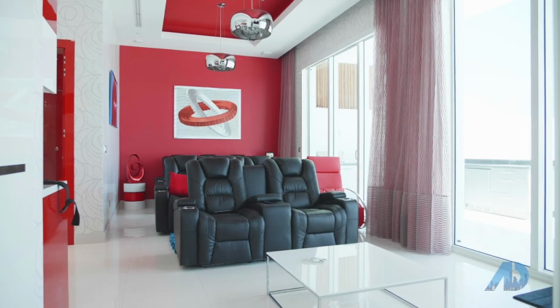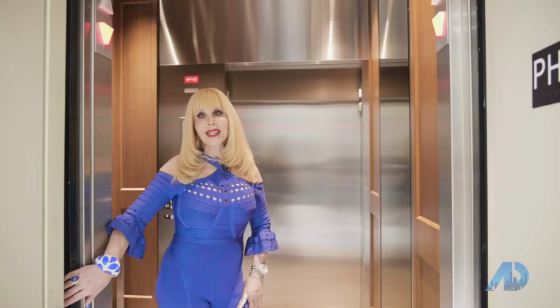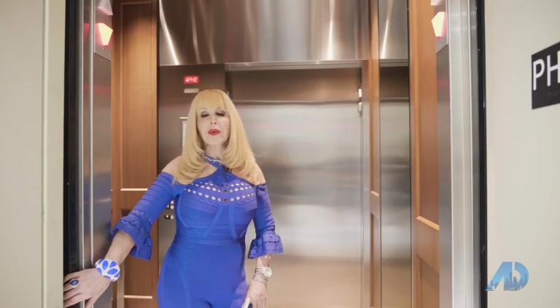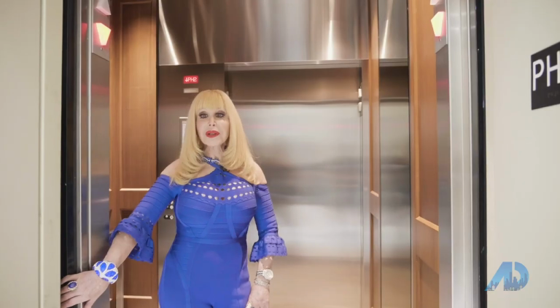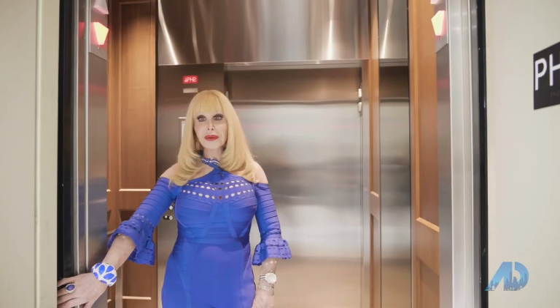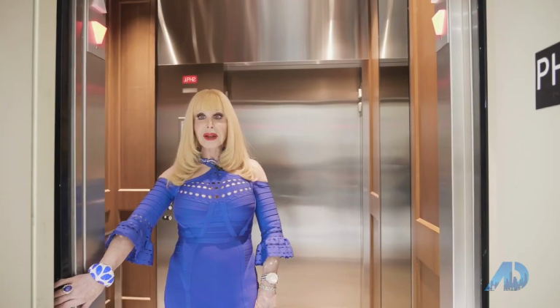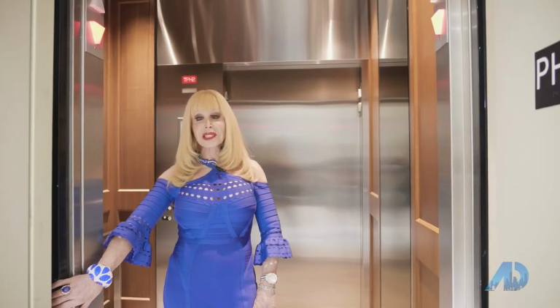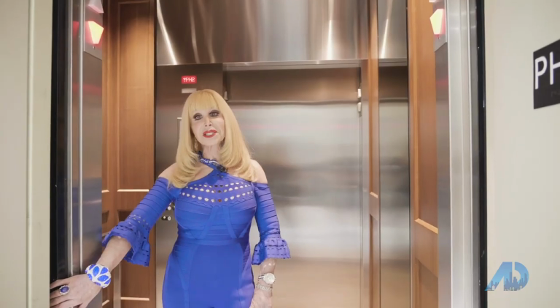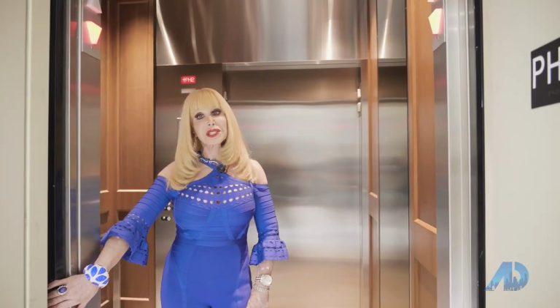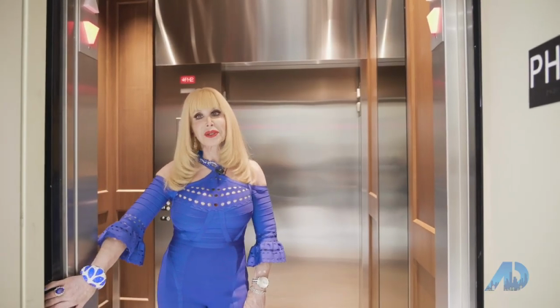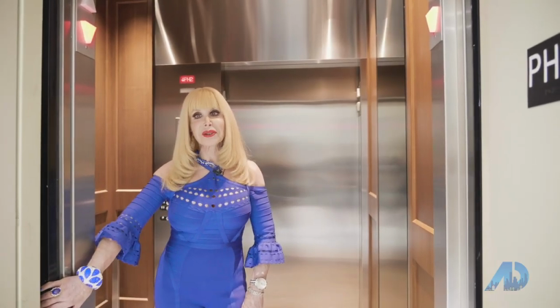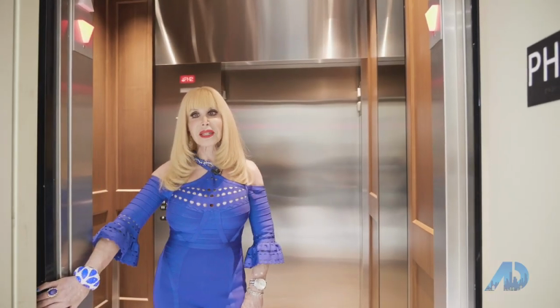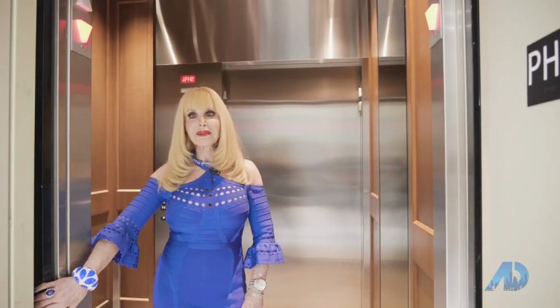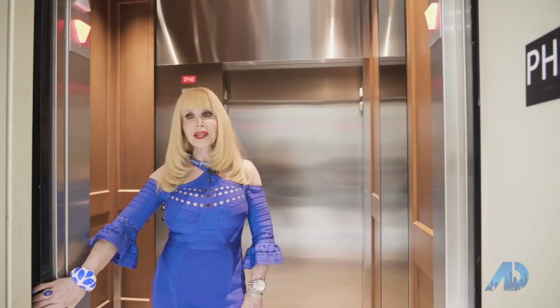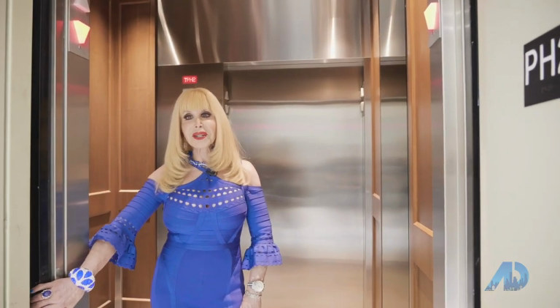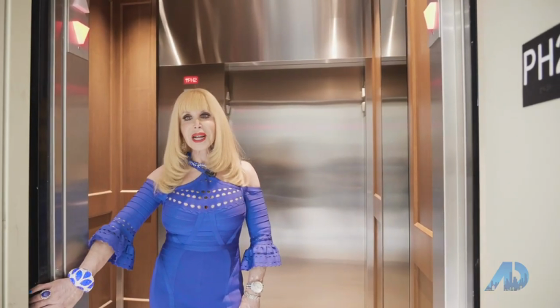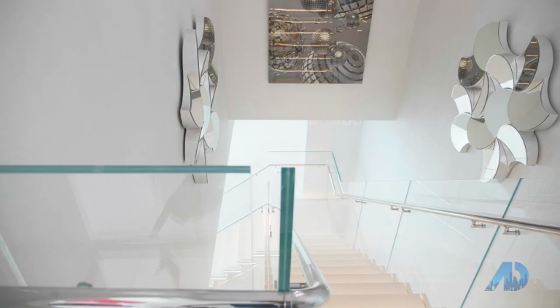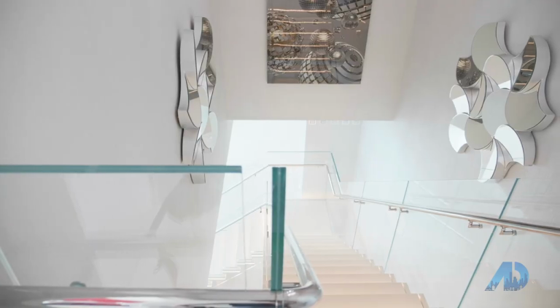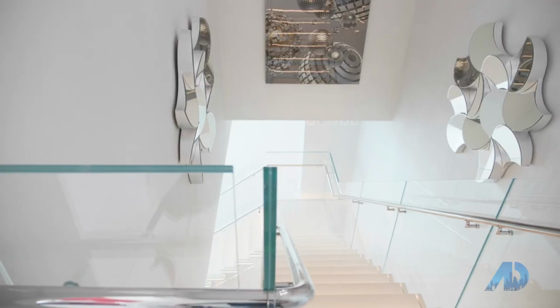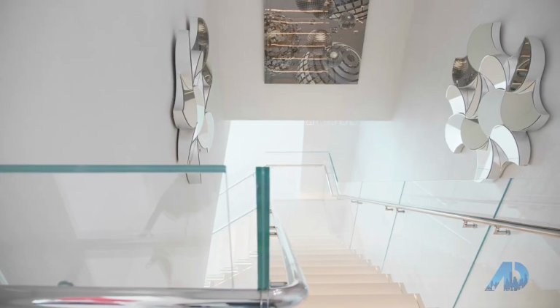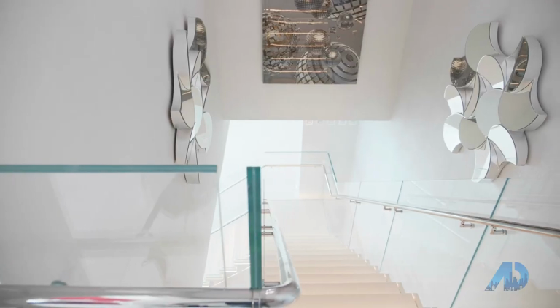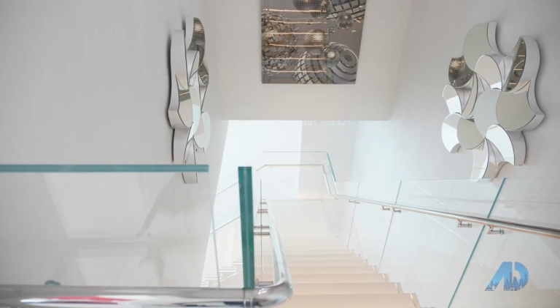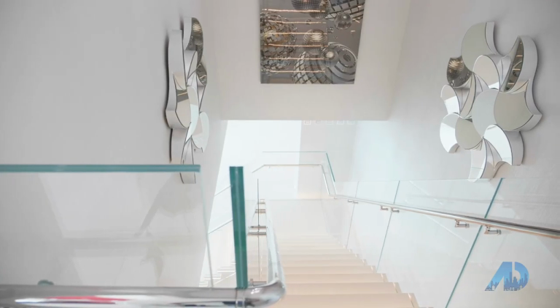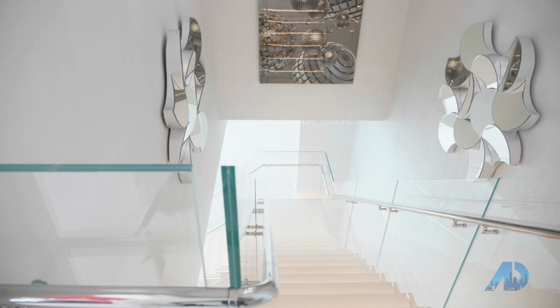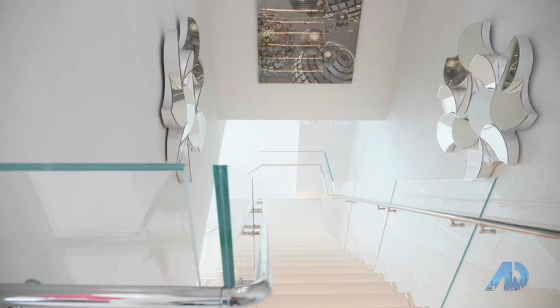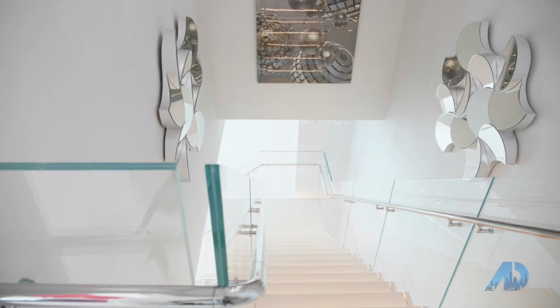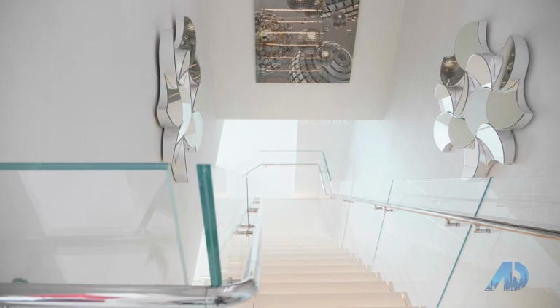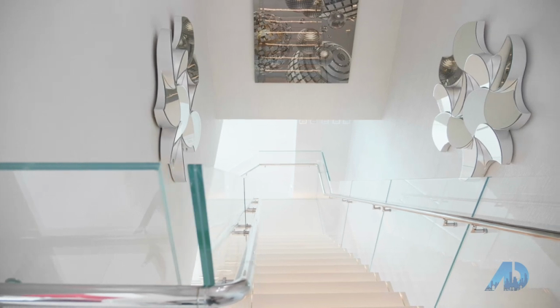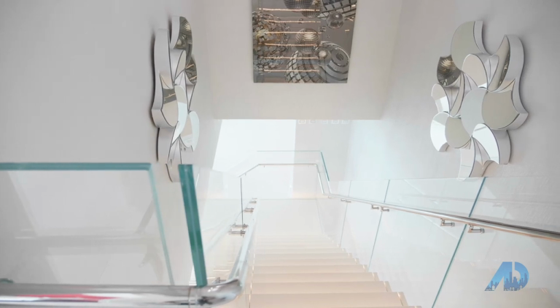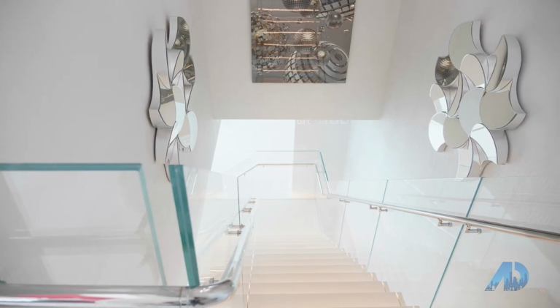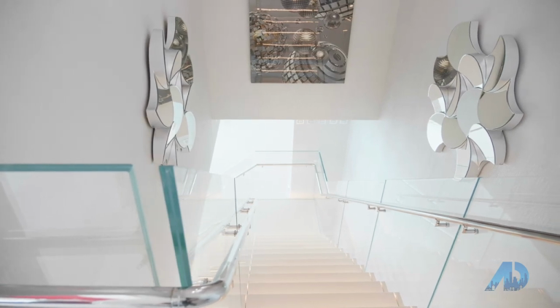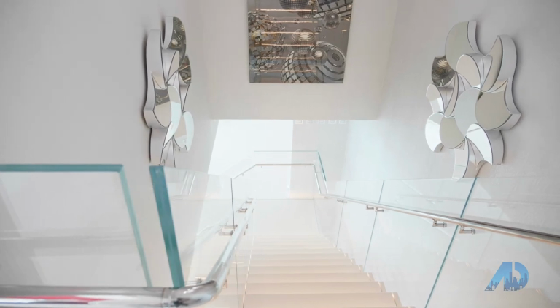We do have an interior elevator, but I can't resist the gorgeous floating staircase.